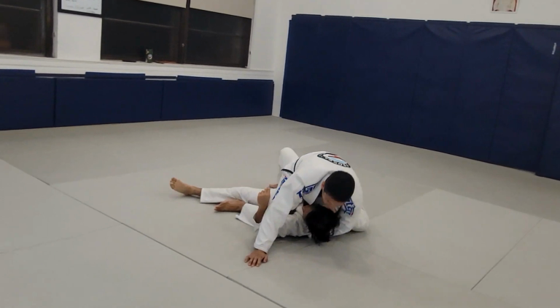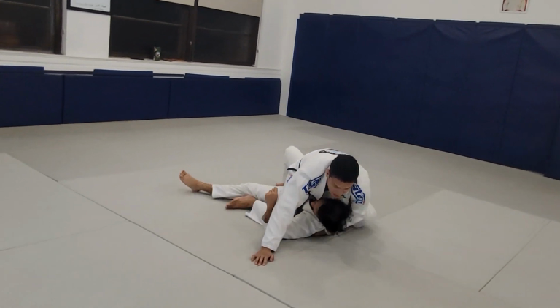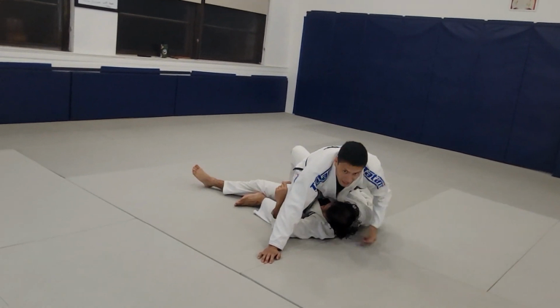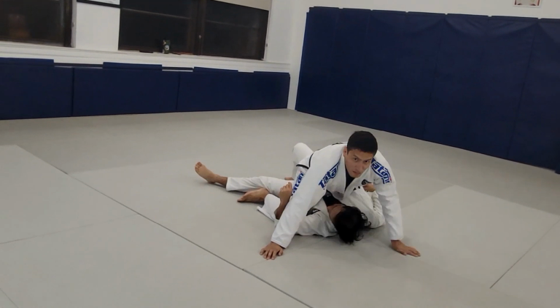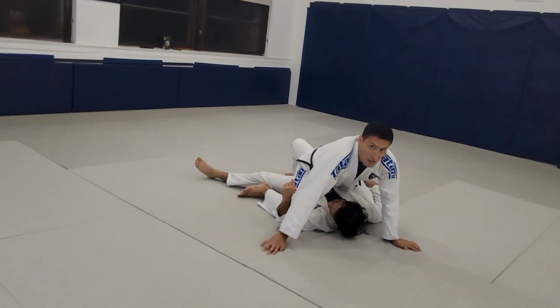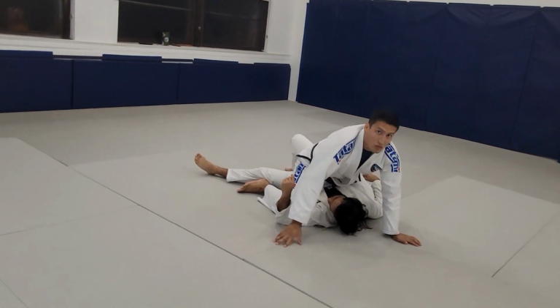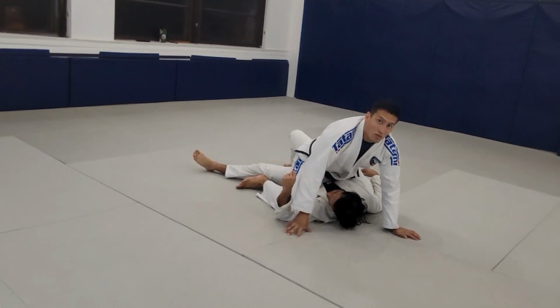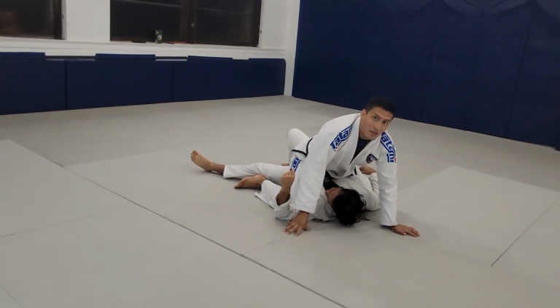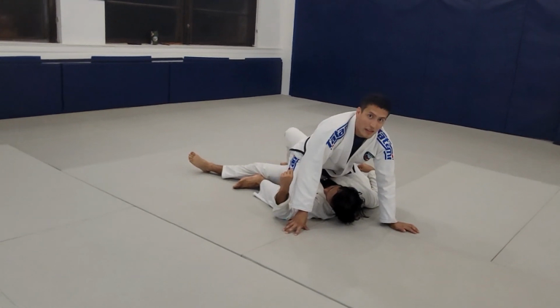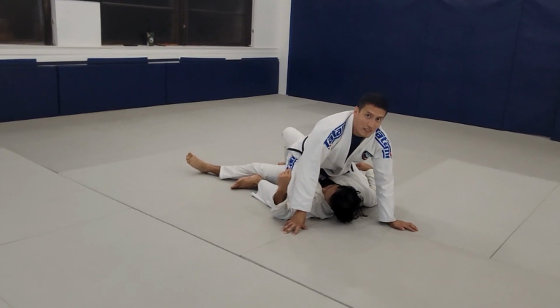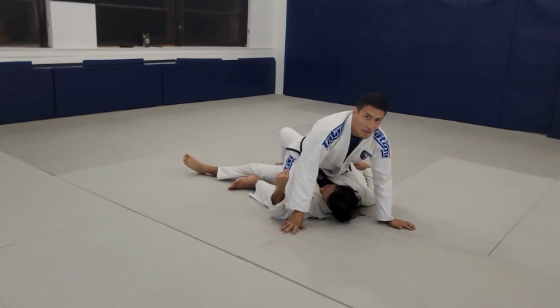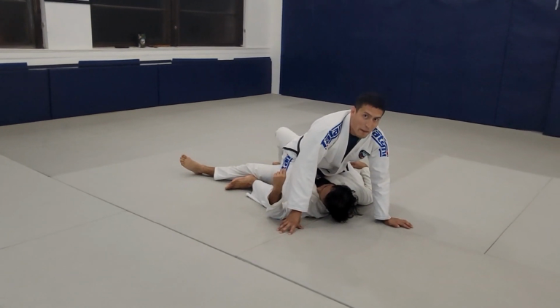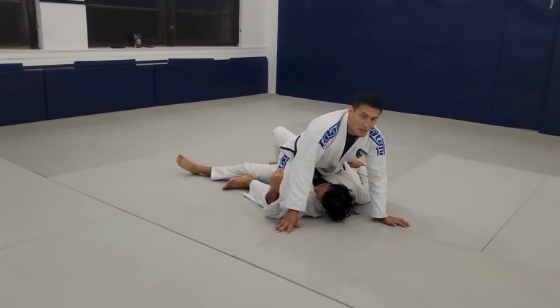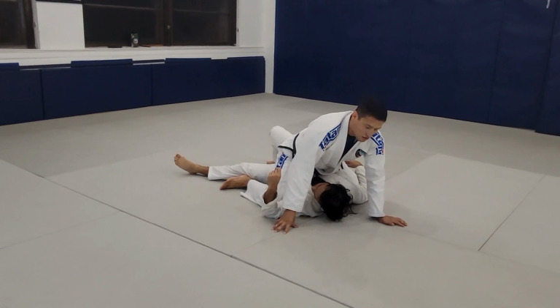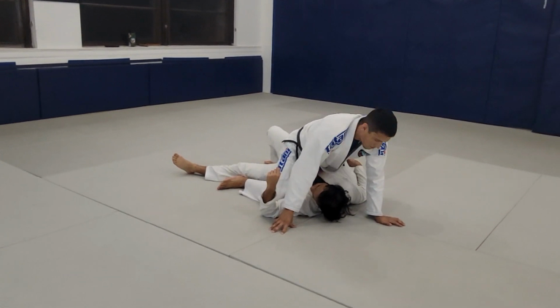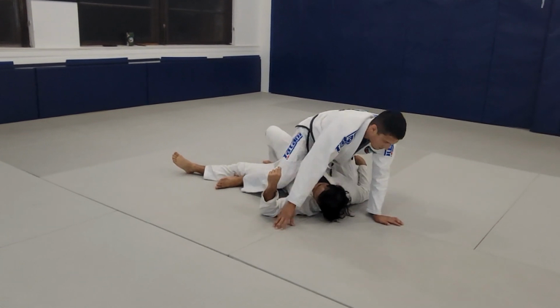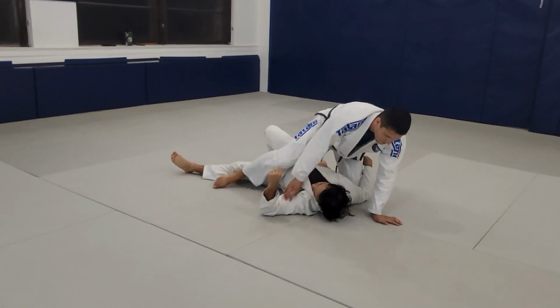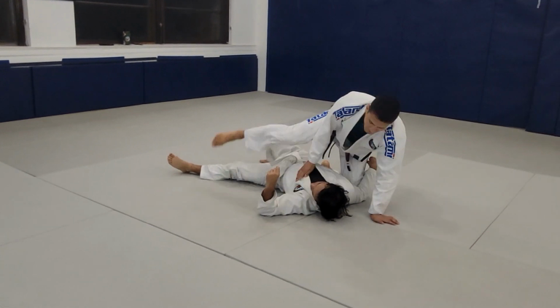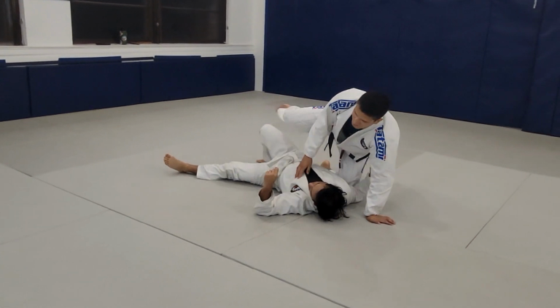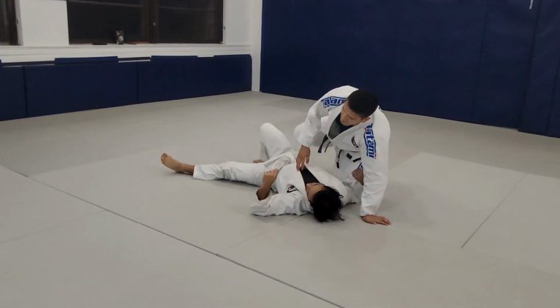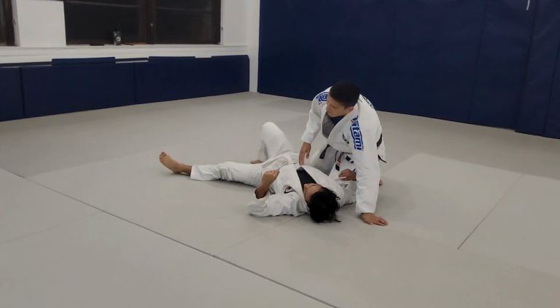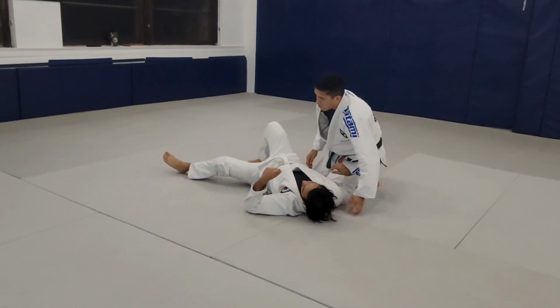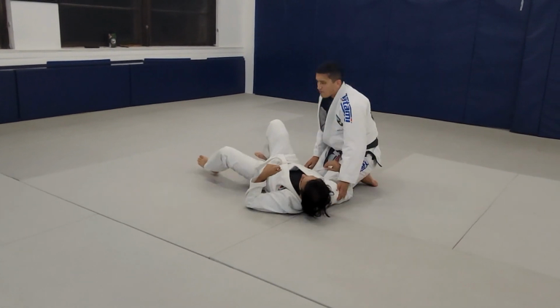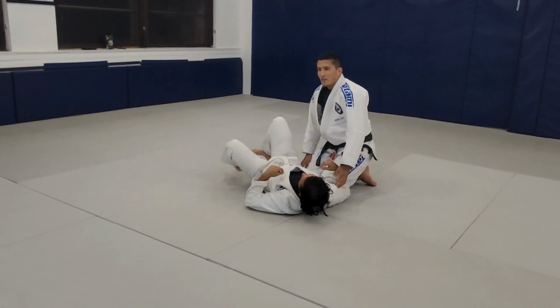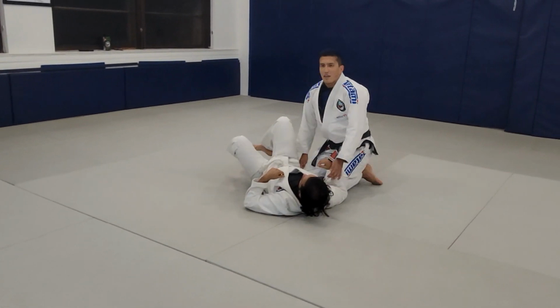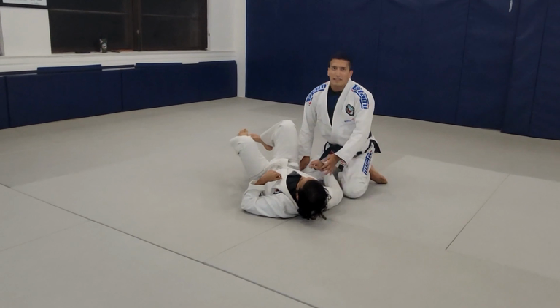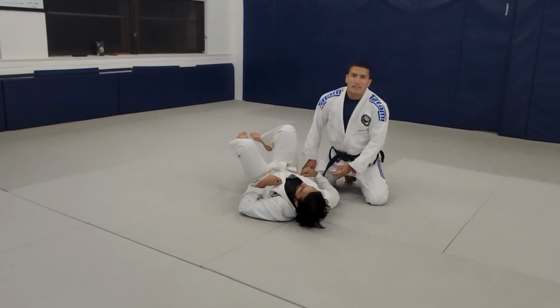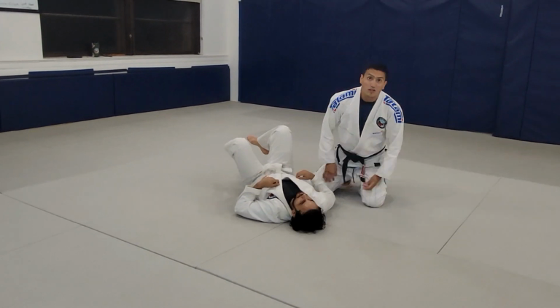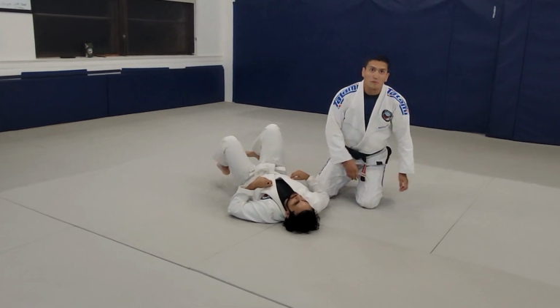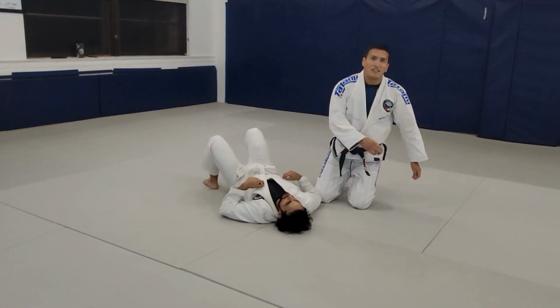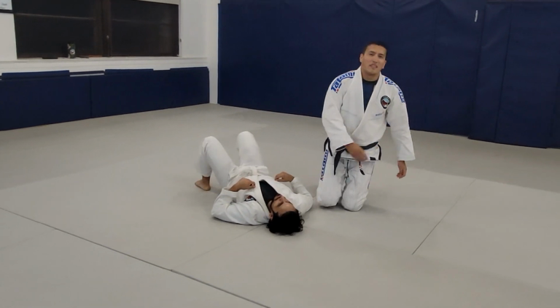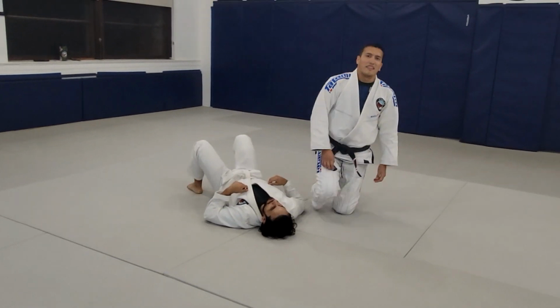You guys can follow through, ending up in the mount position. Alright guys, so that's our Sumi Gaeshi technique.